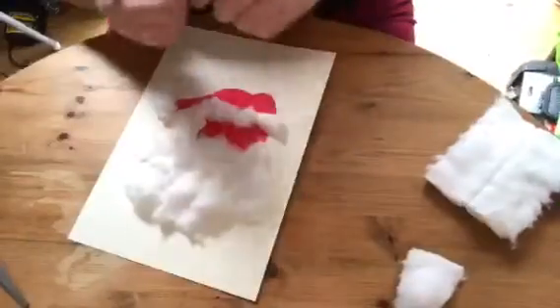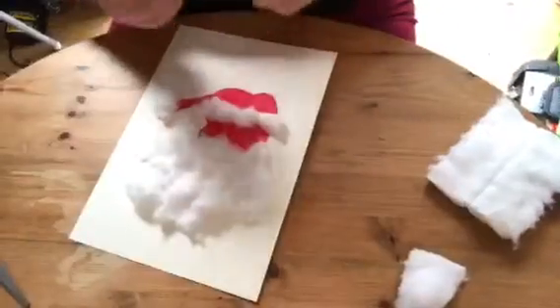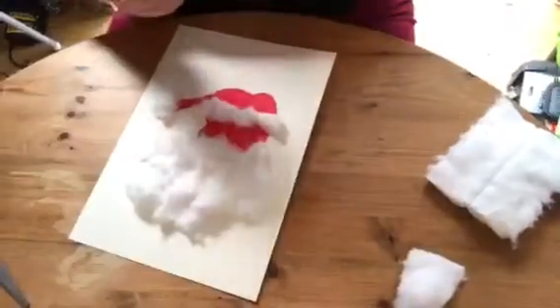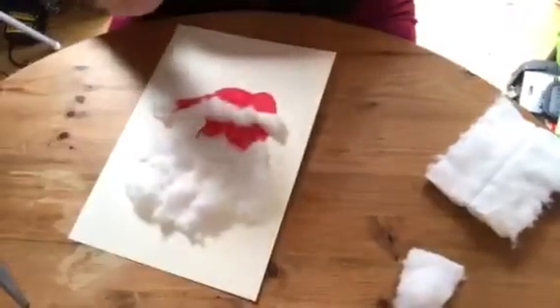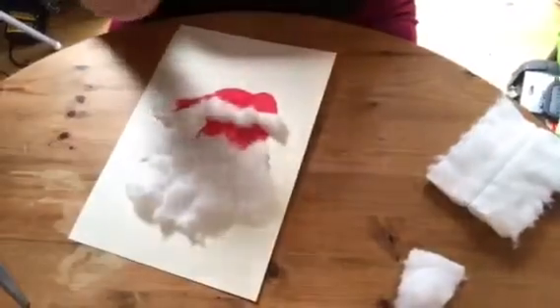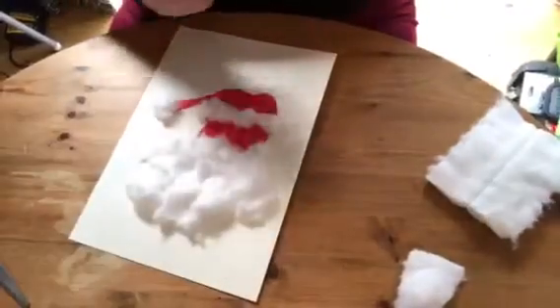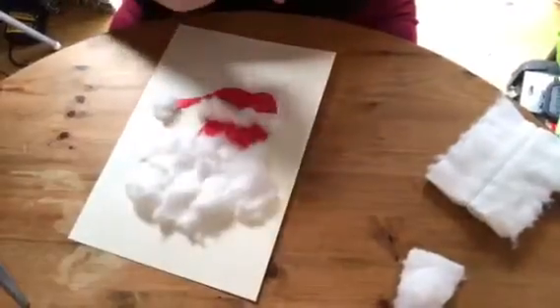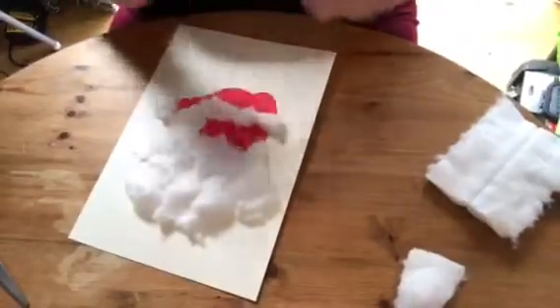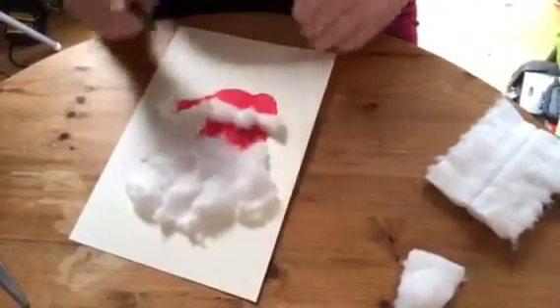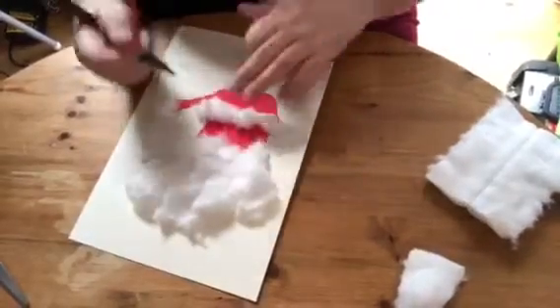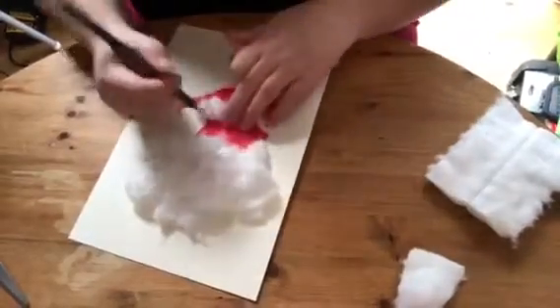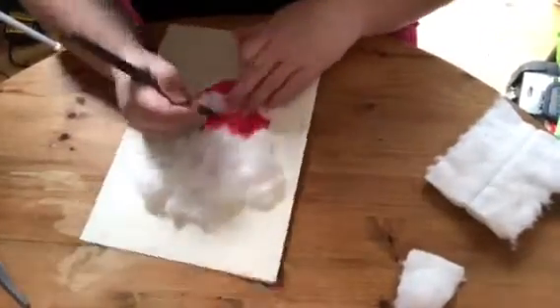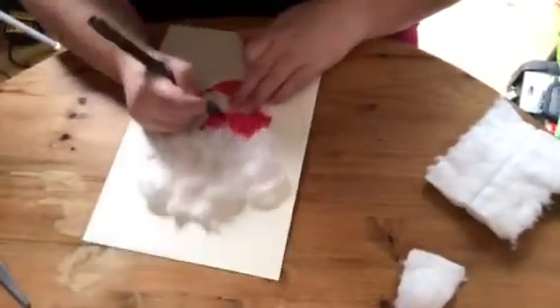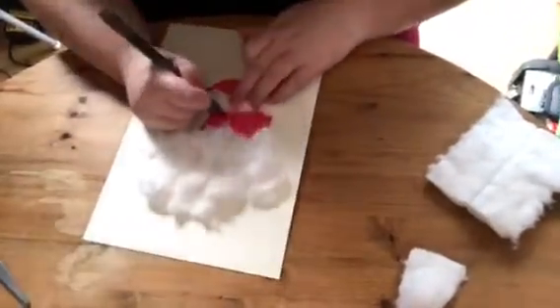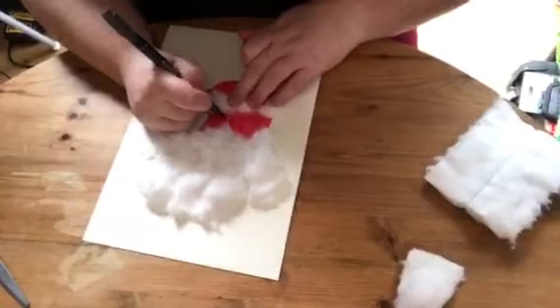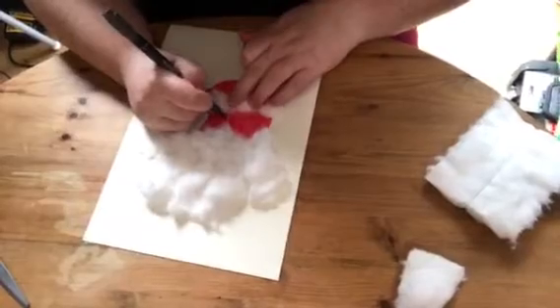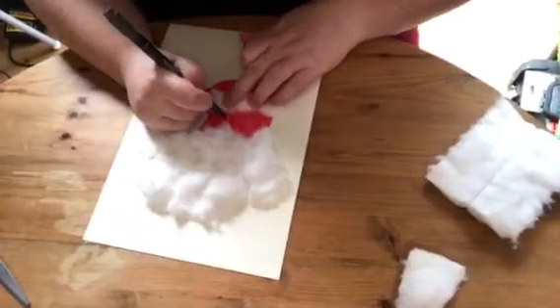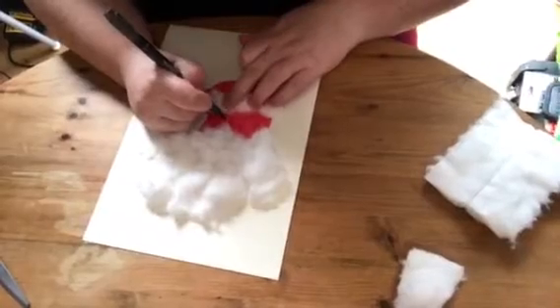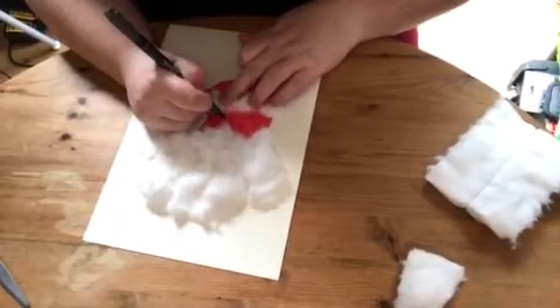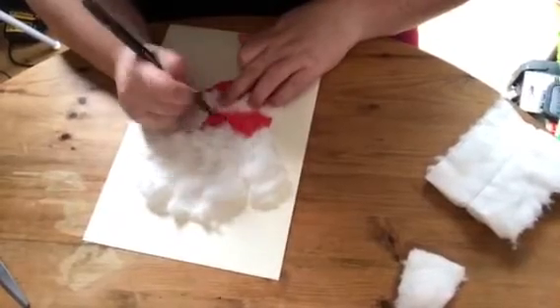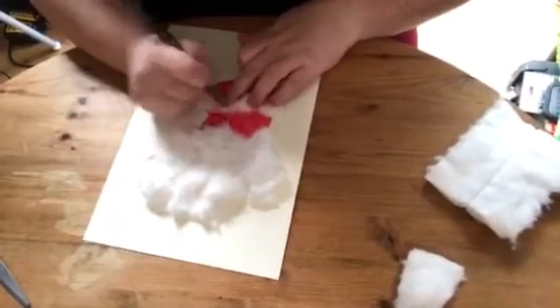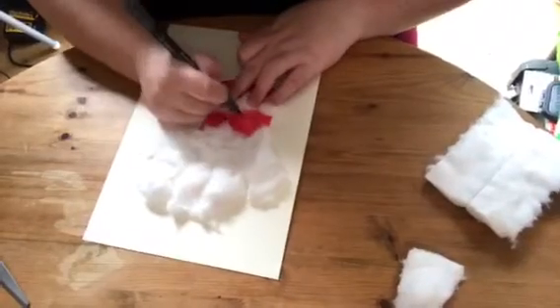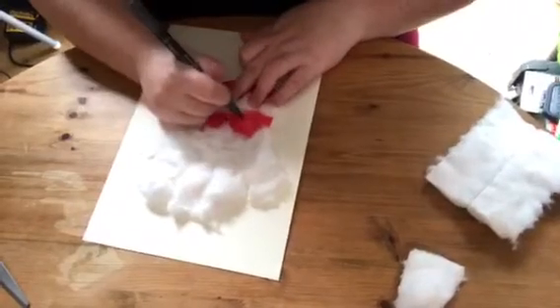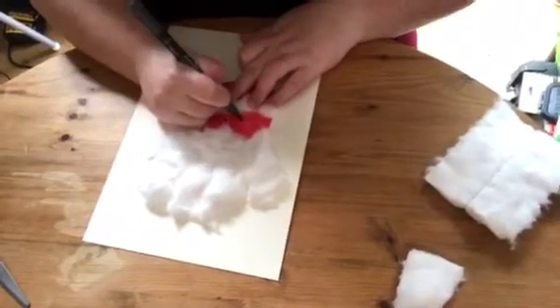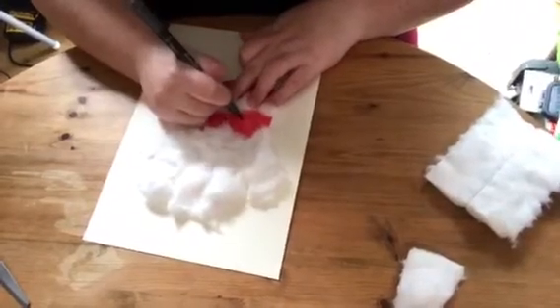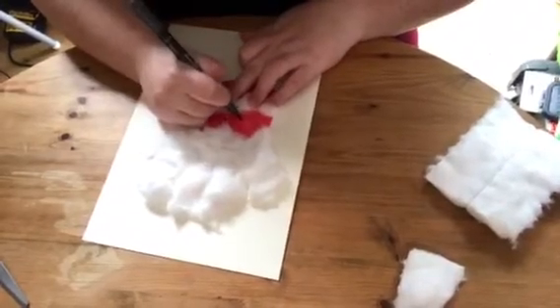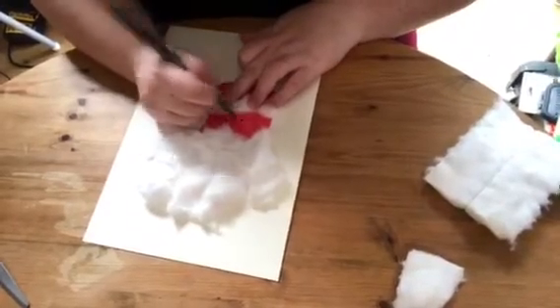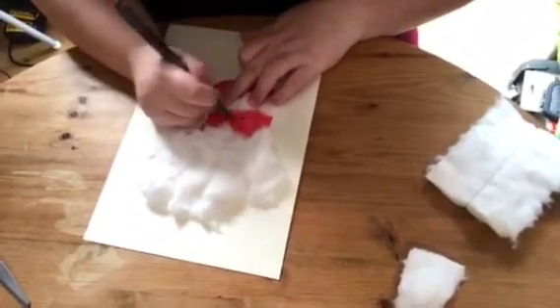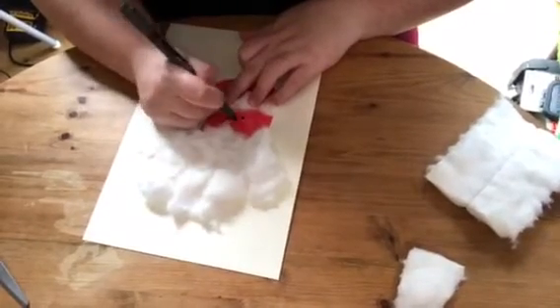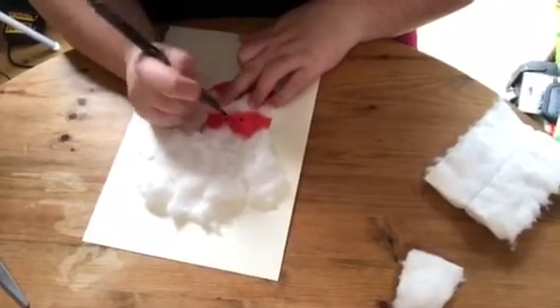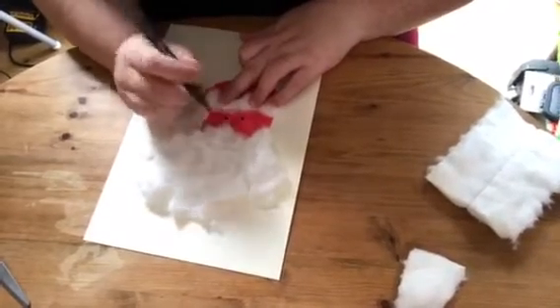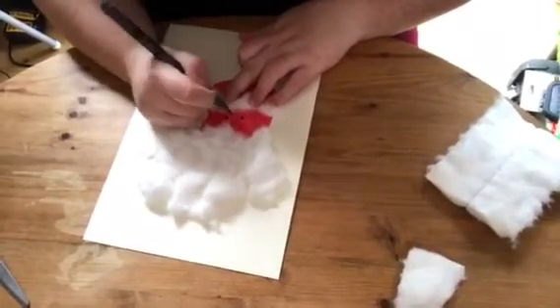Then just use your felt tip pen to draw a happy, jolly, smiling face on Santa and he's ready to cut out.